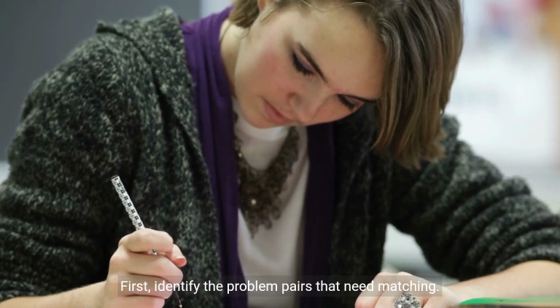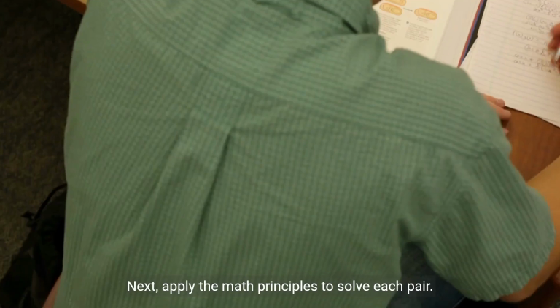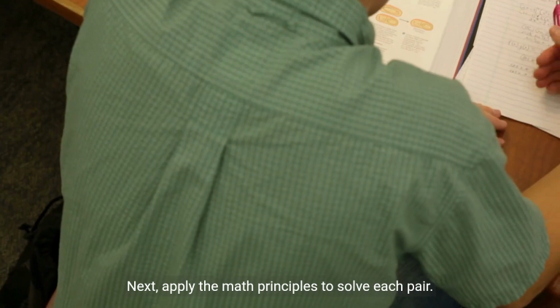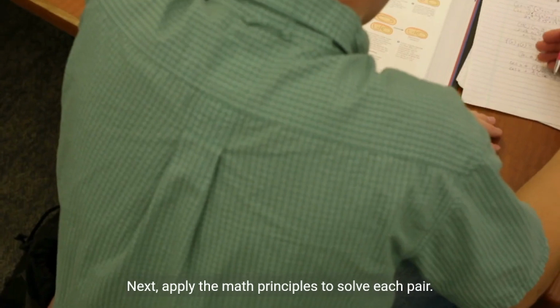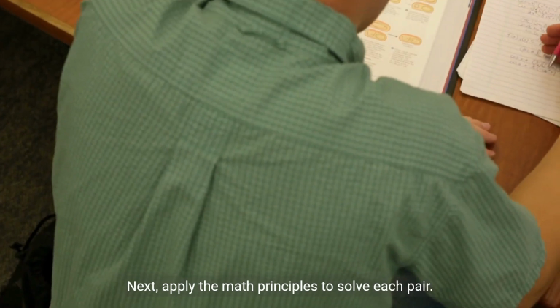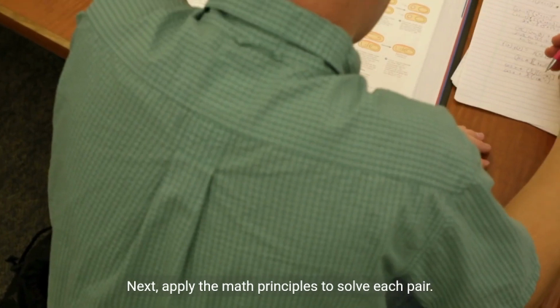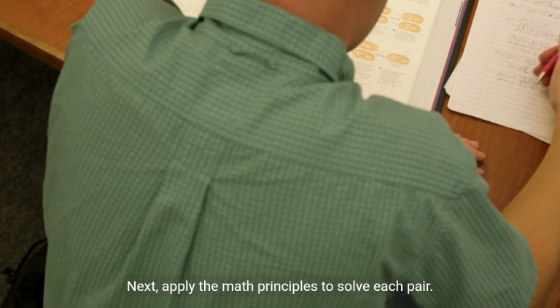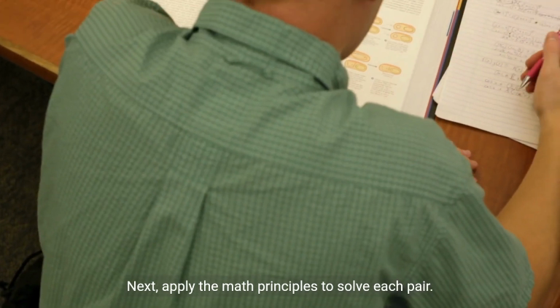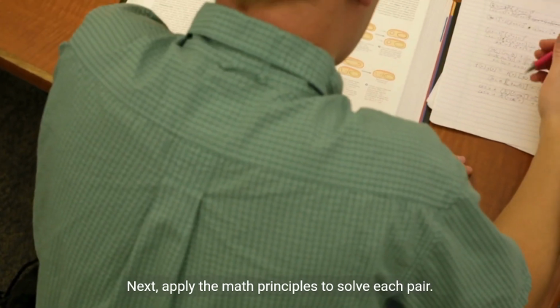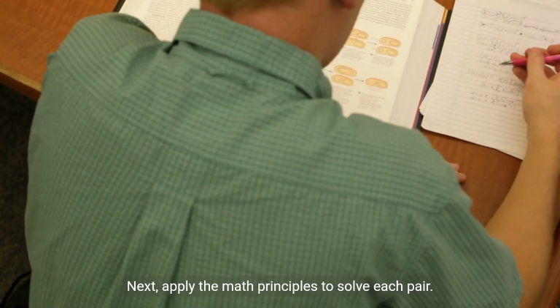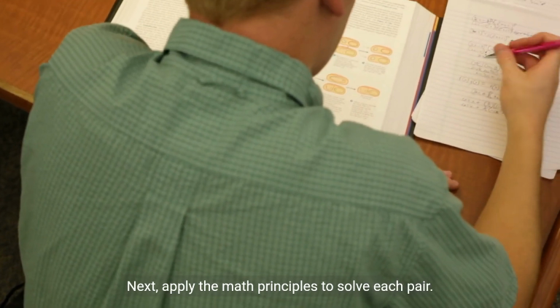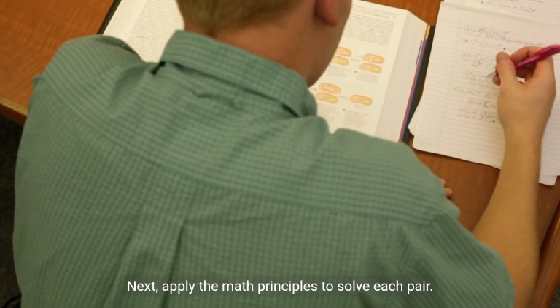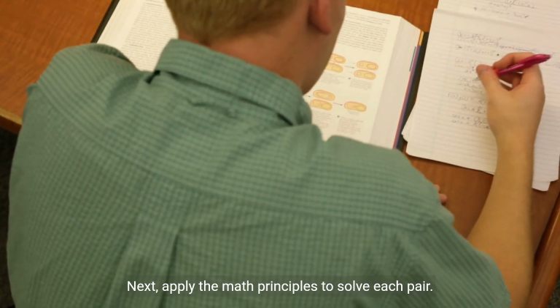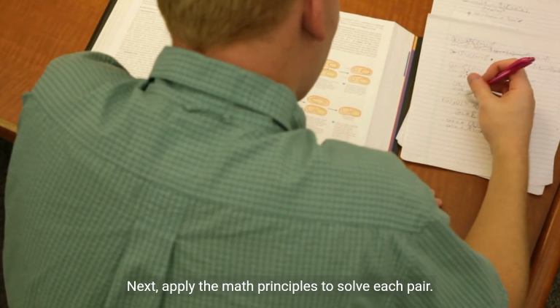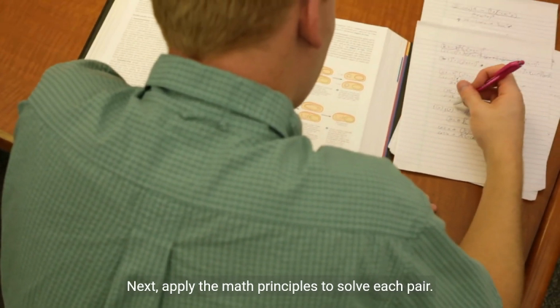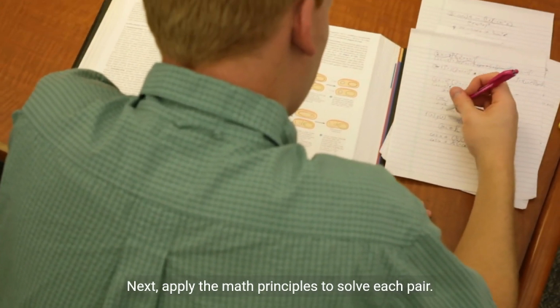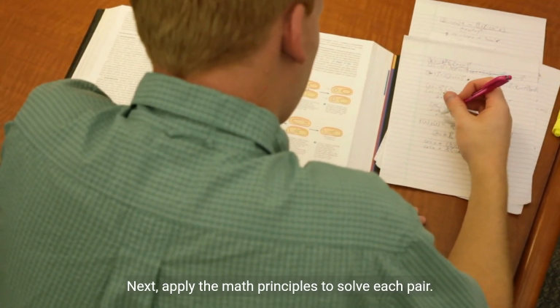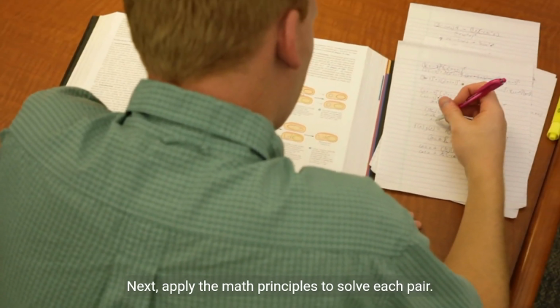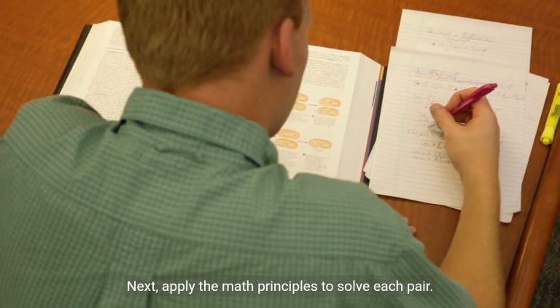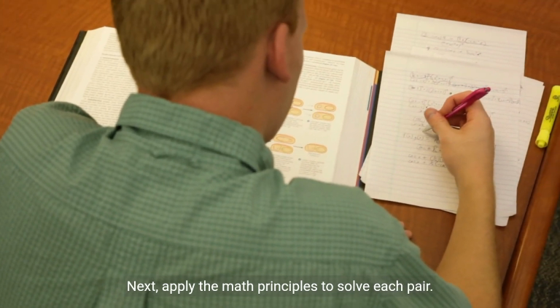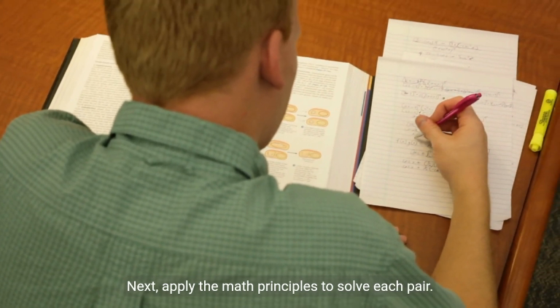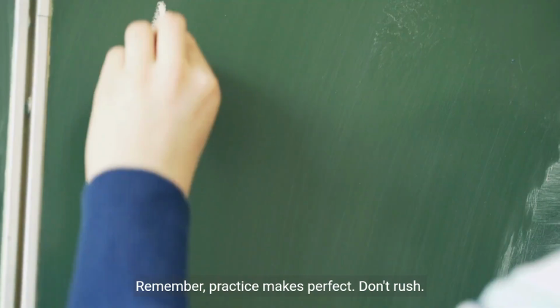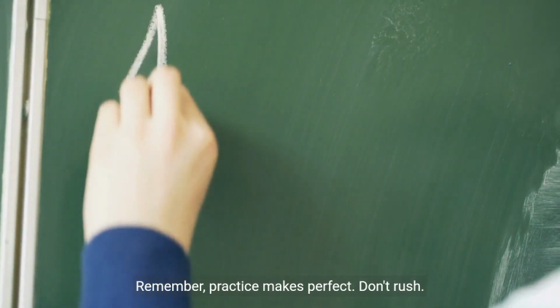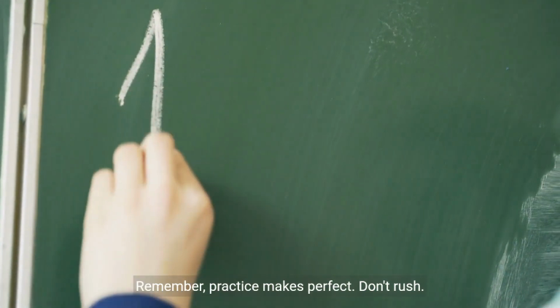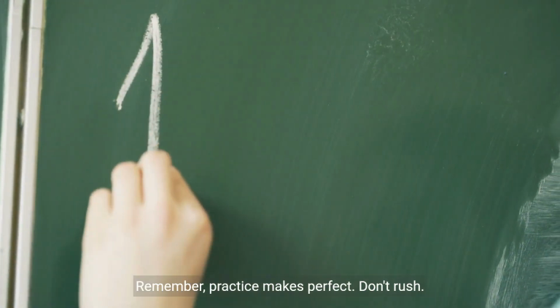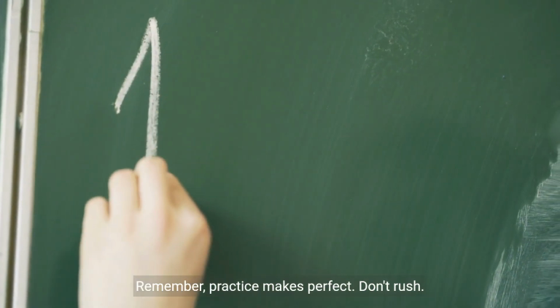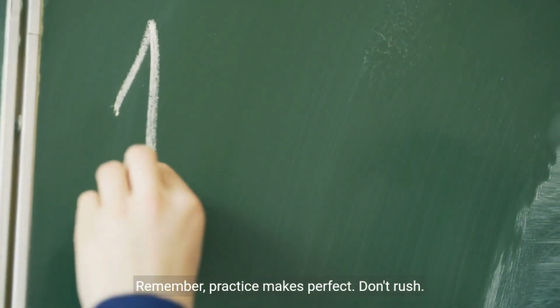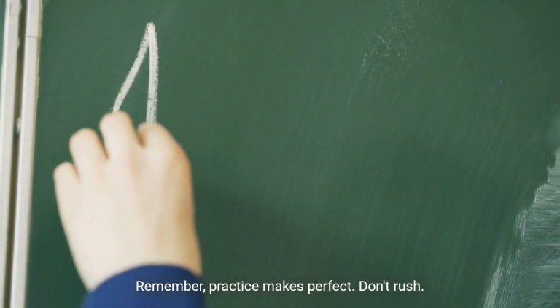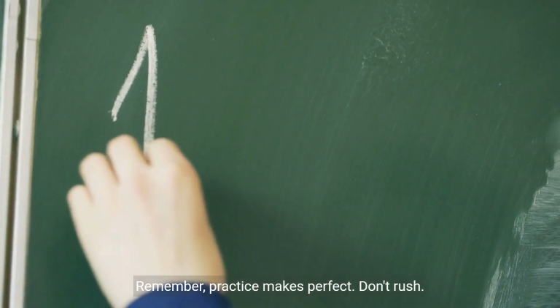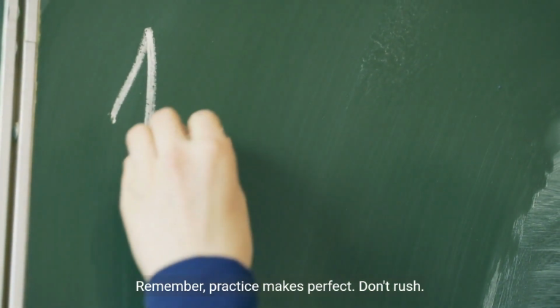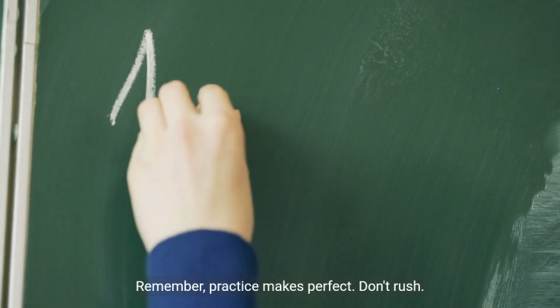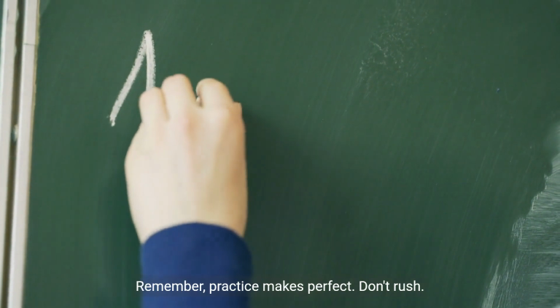Next, apply the math principles to solve each pair. Remember, practice makes perfect.